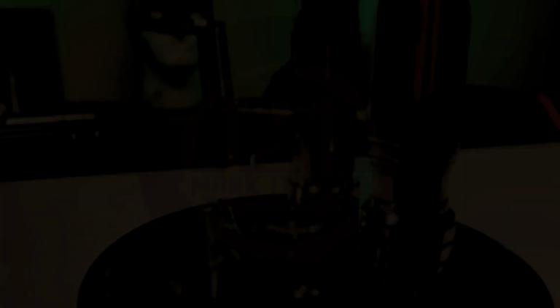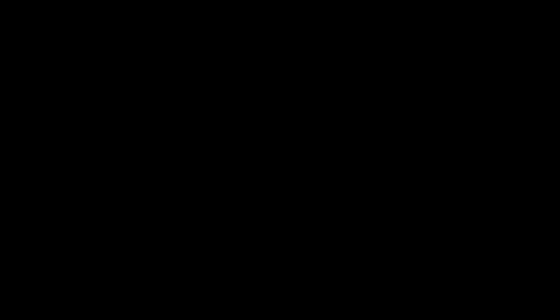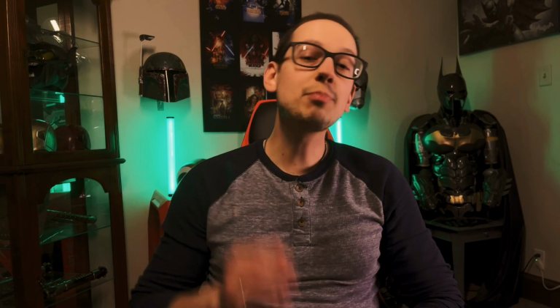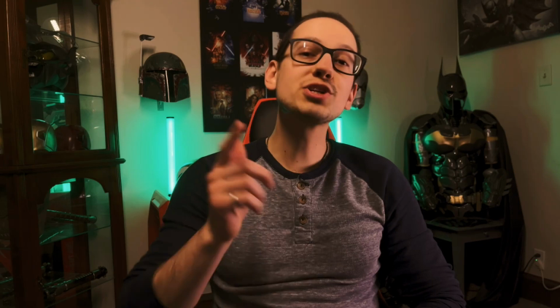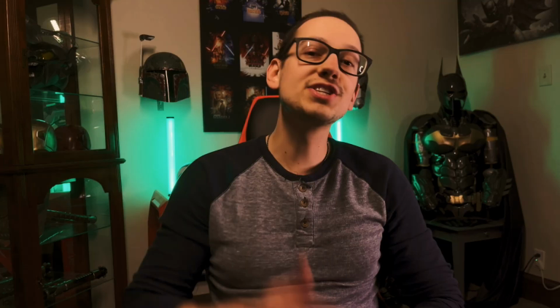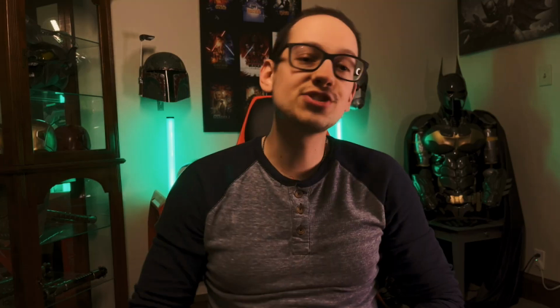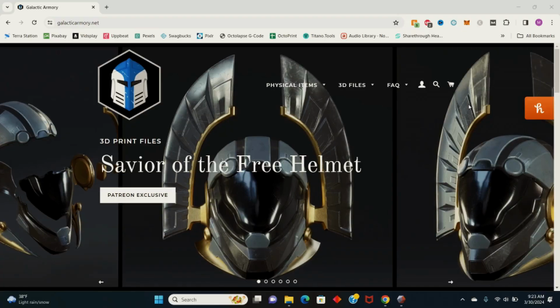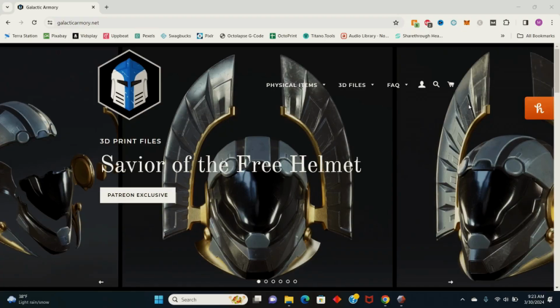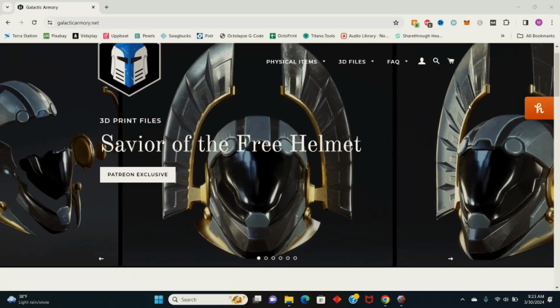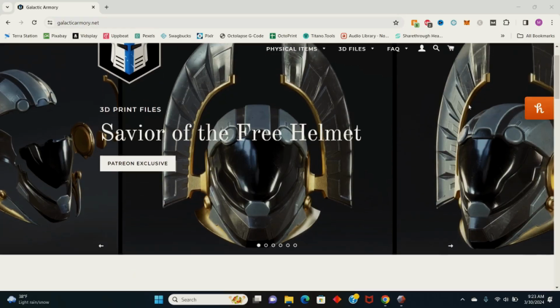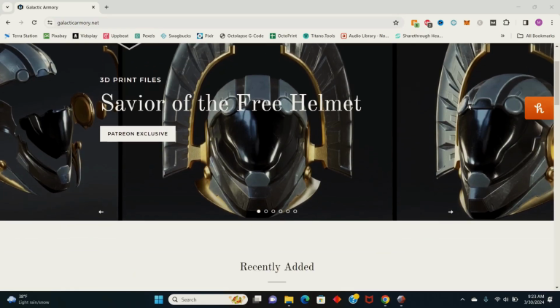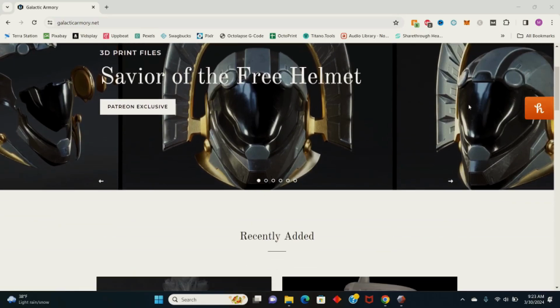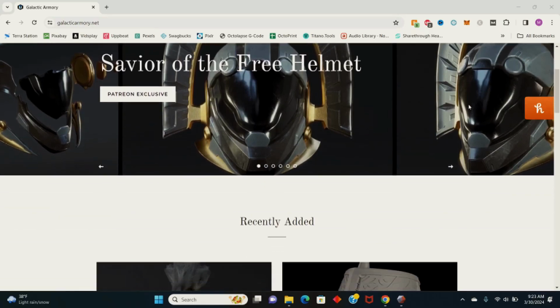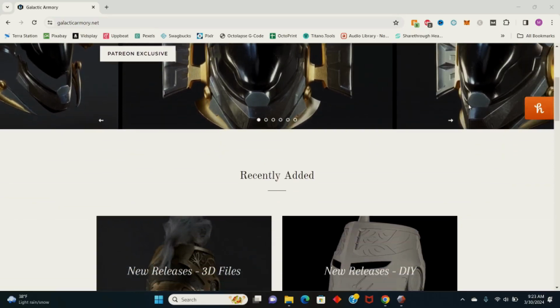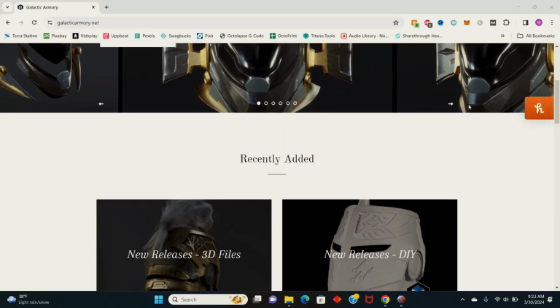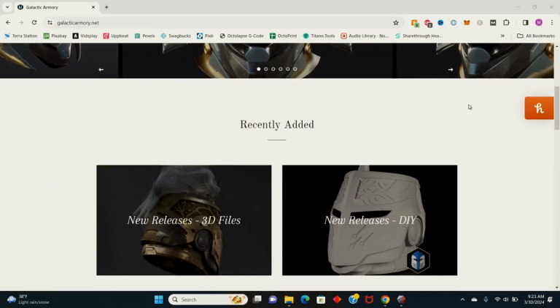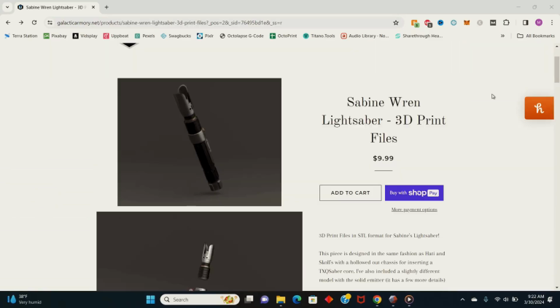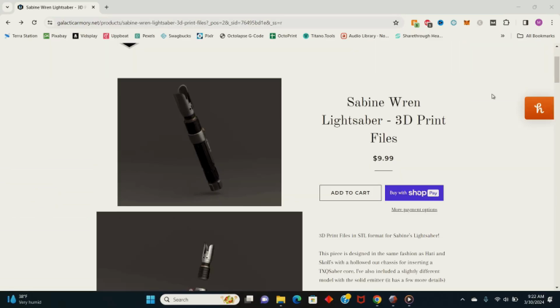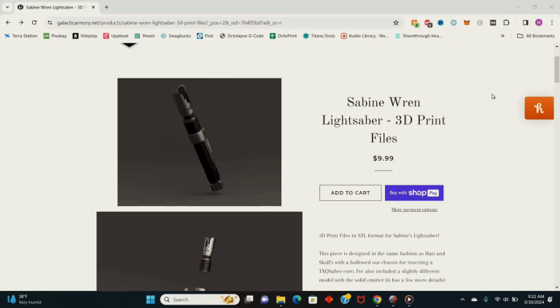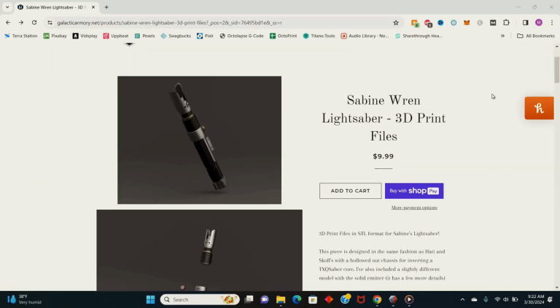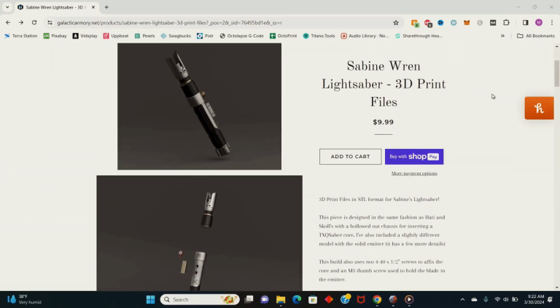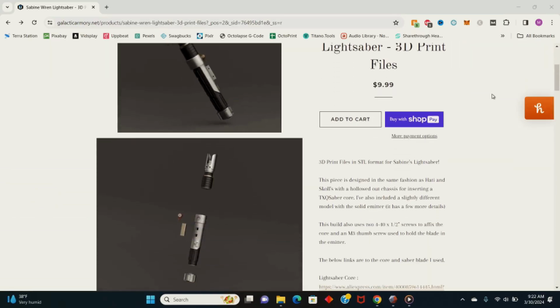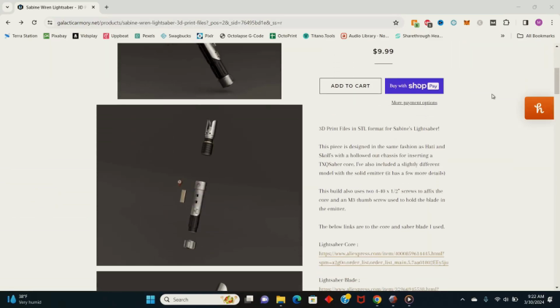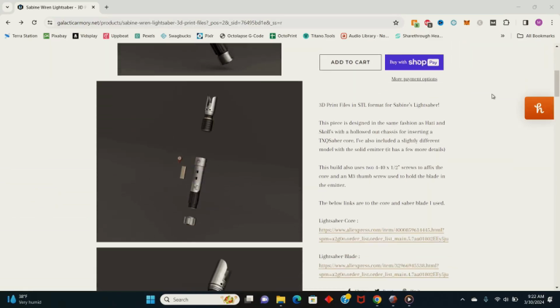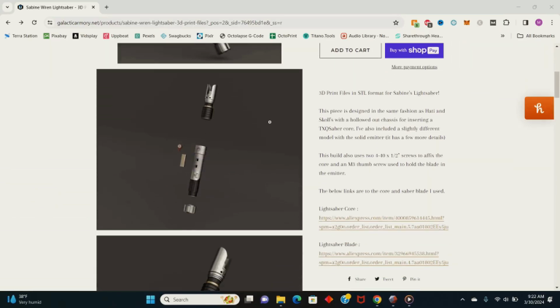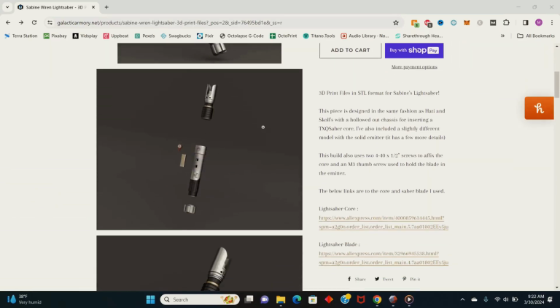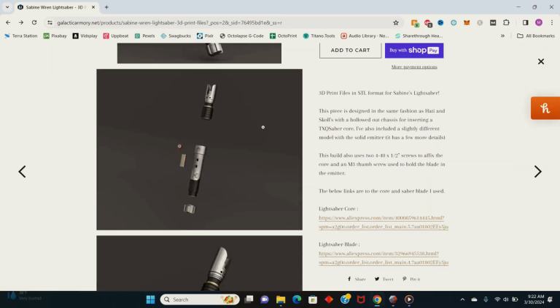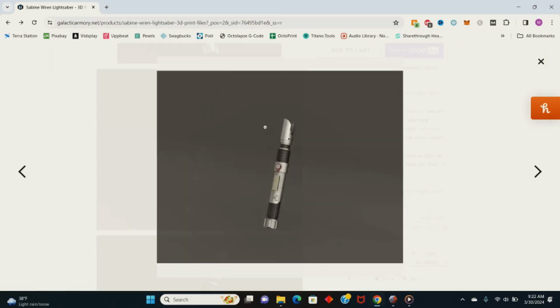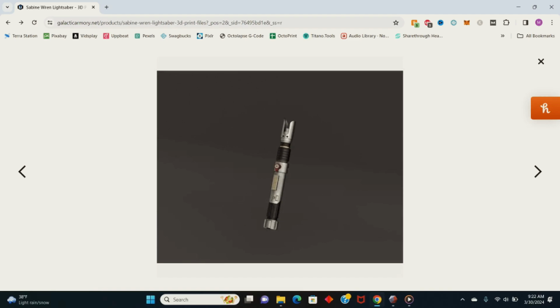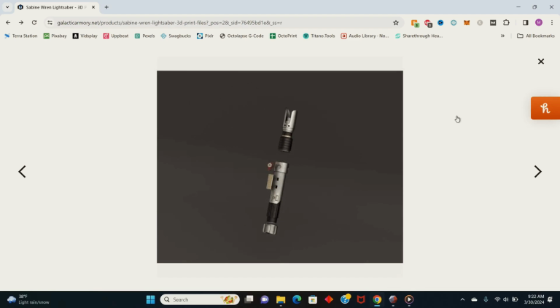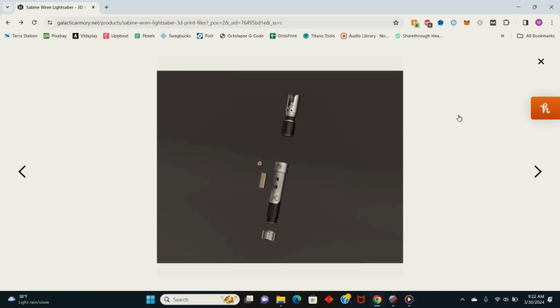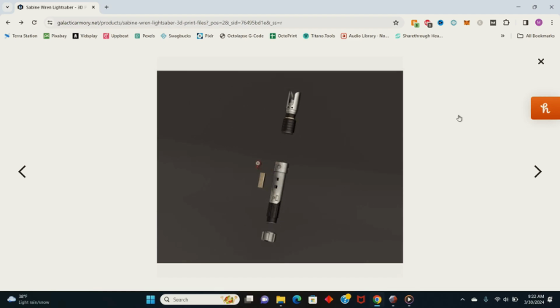I purchased these 3D files from the Galactic Armory website. I'll have a link to the site and the product page in the description below.